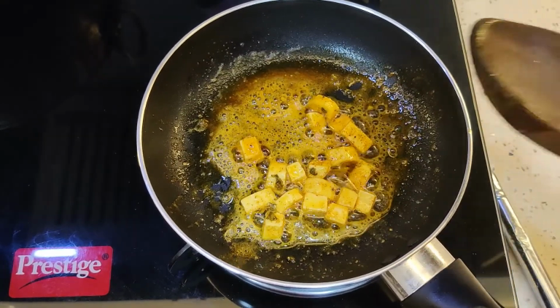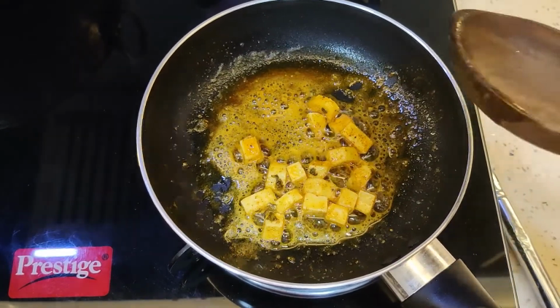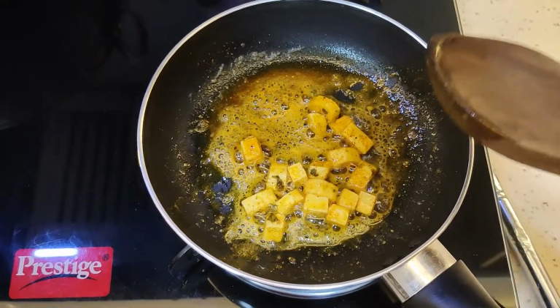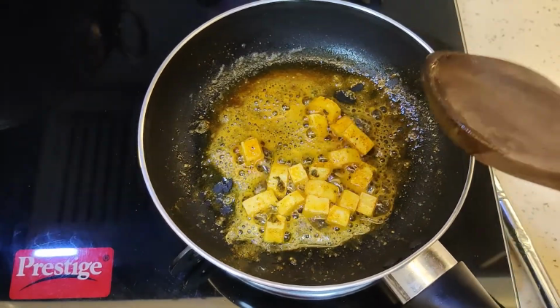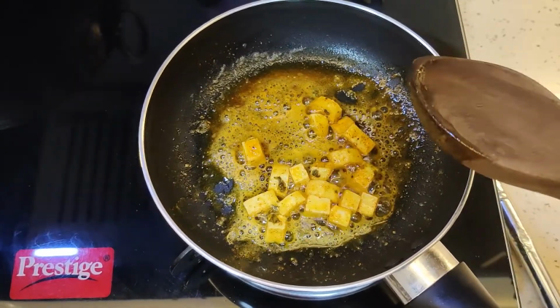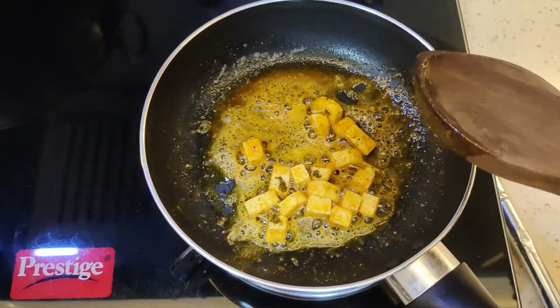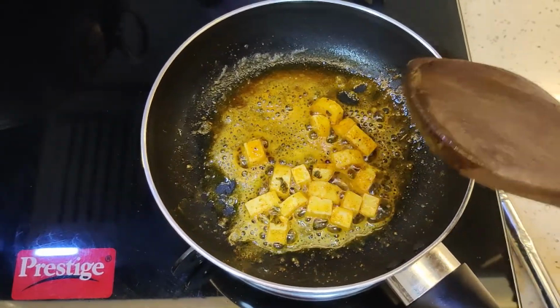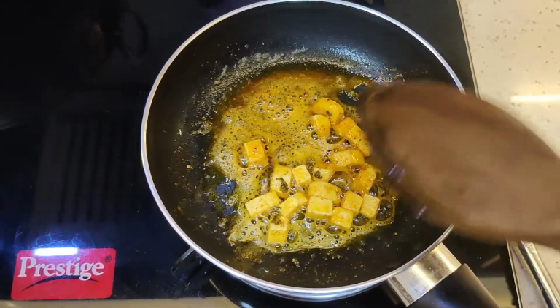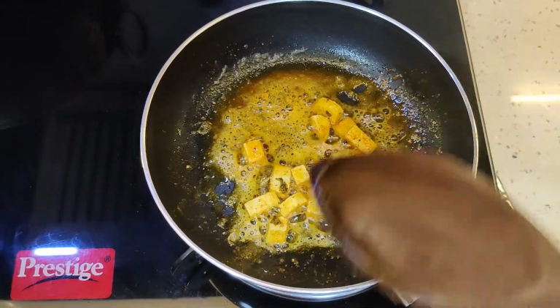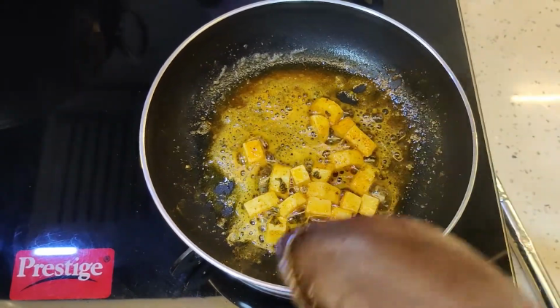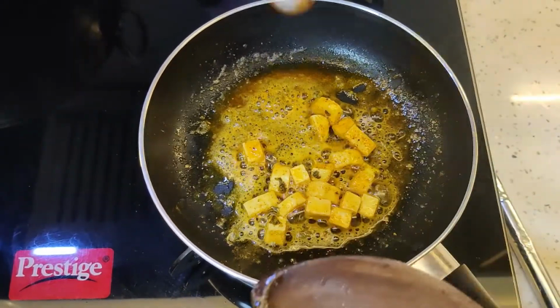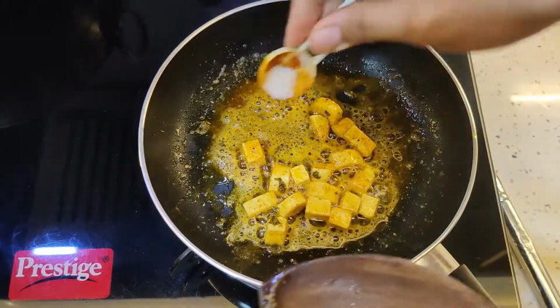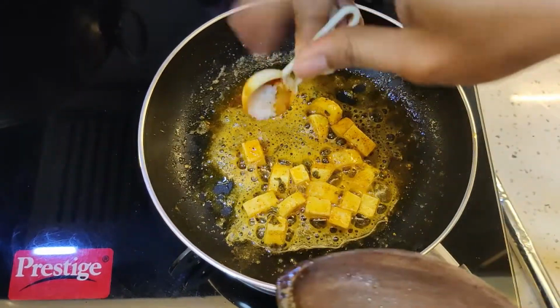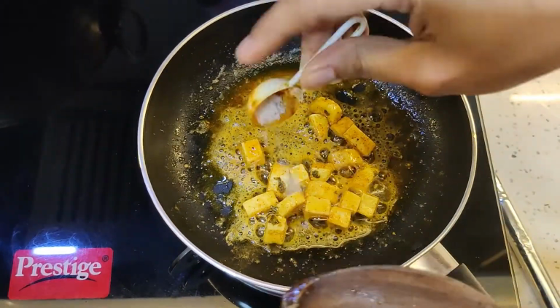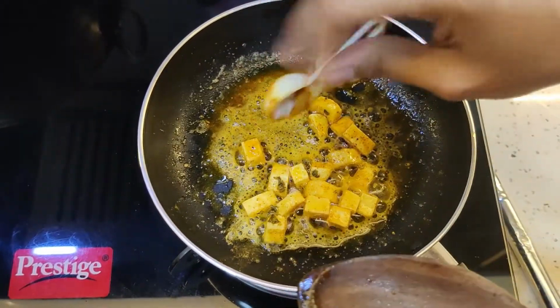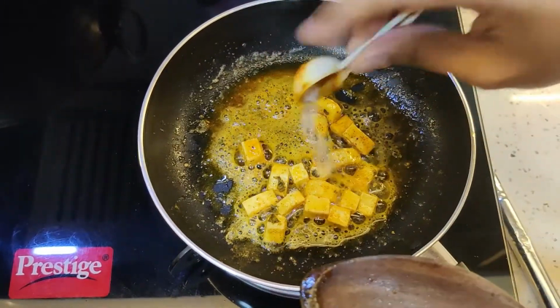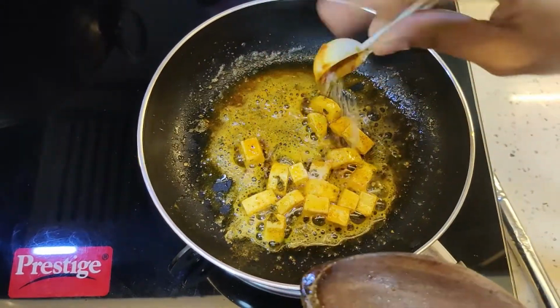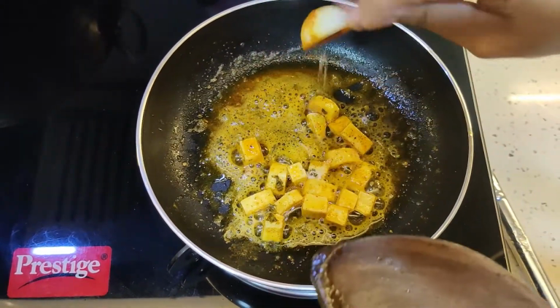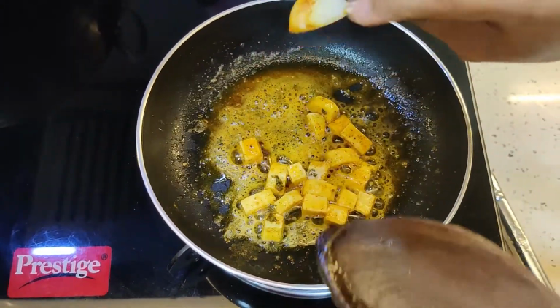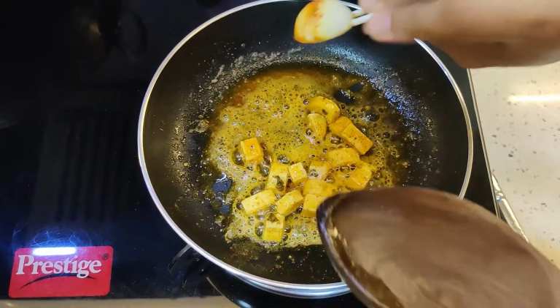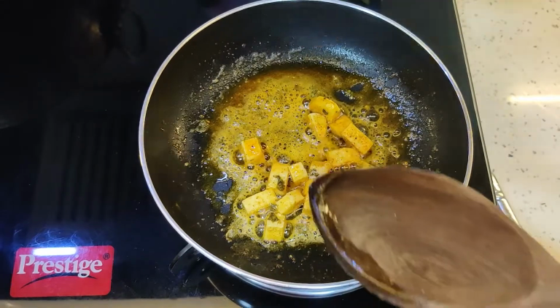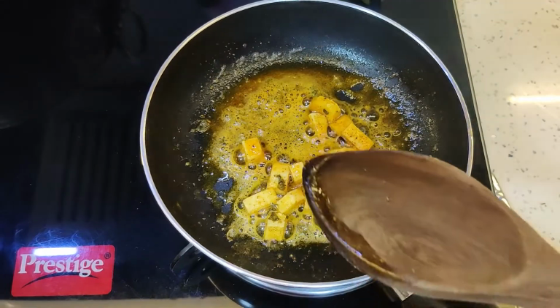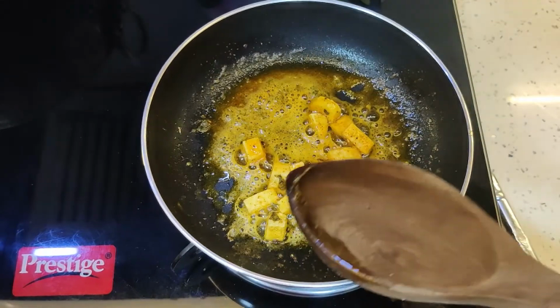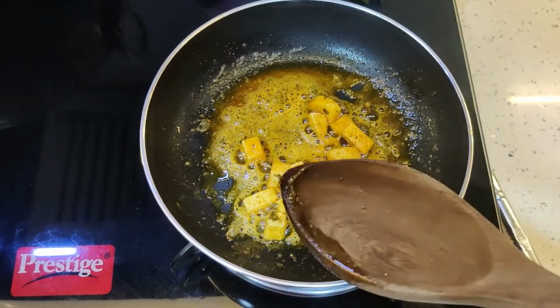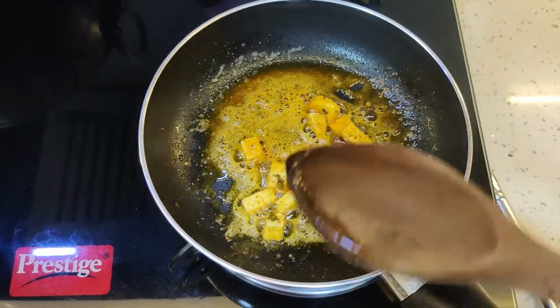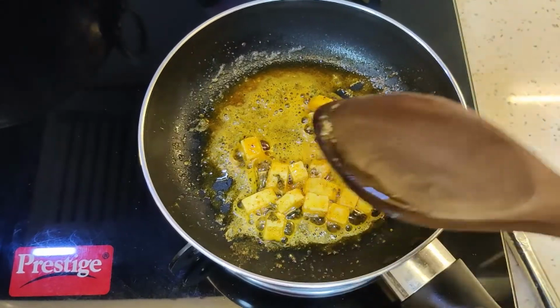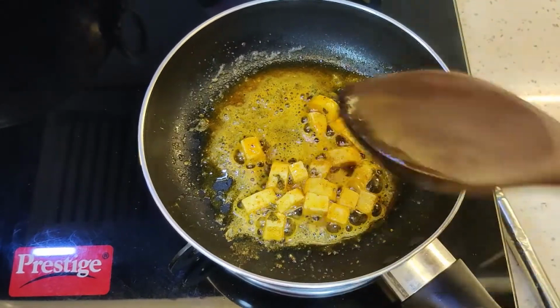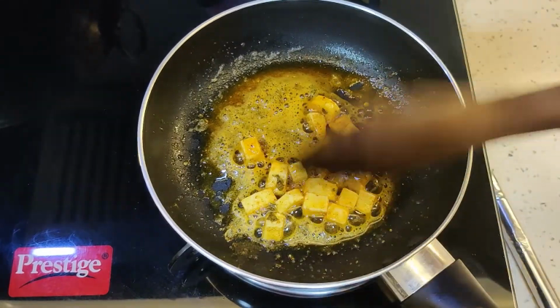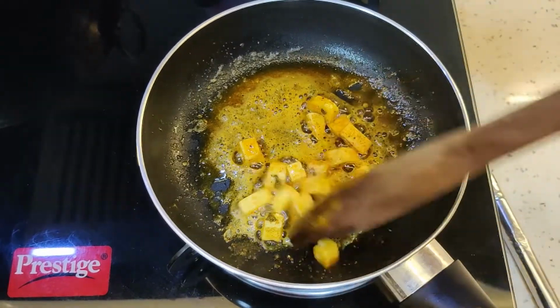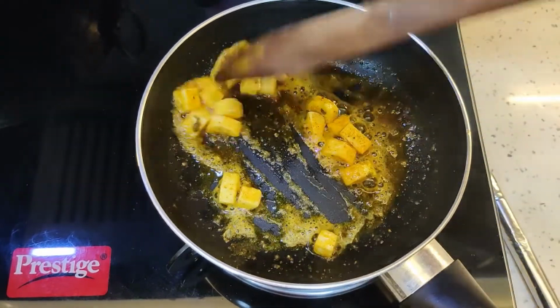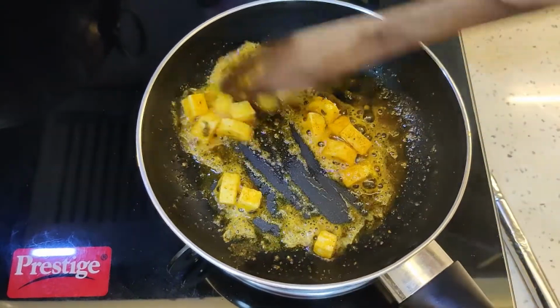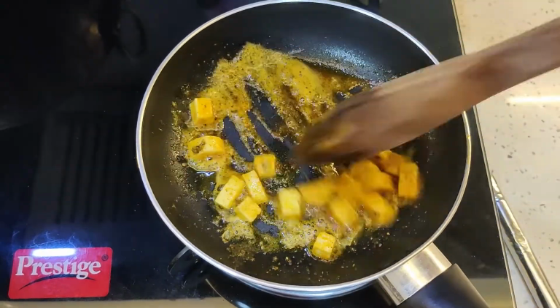Now I will add the crumbled paneer. Let's add pepper too.